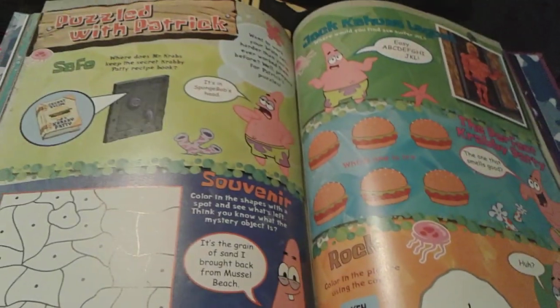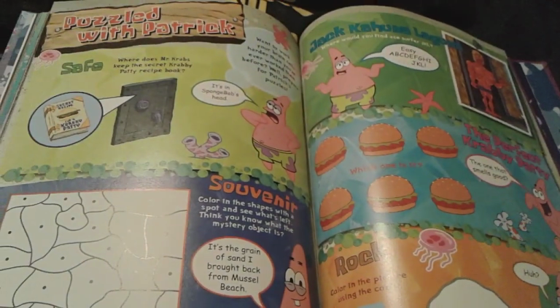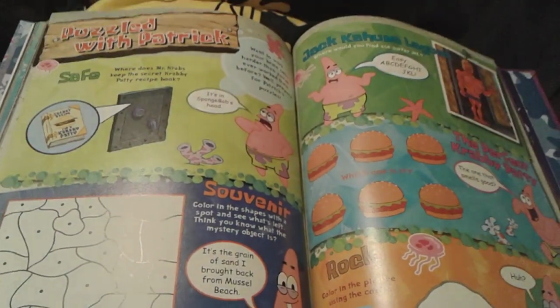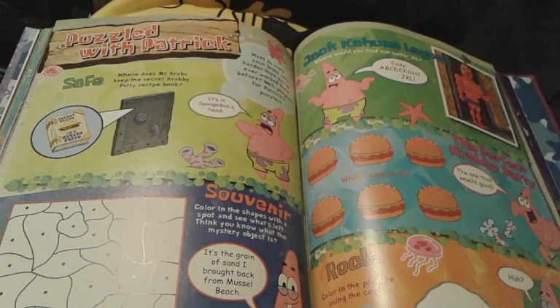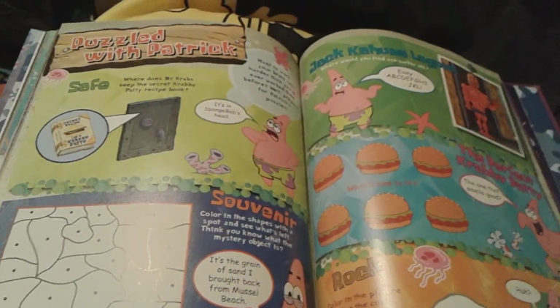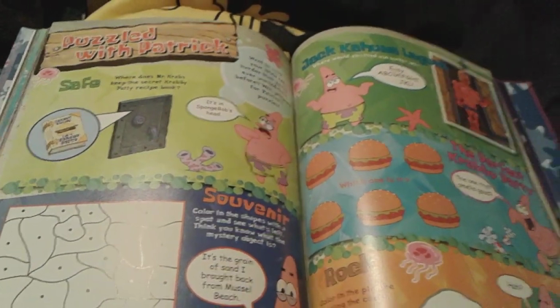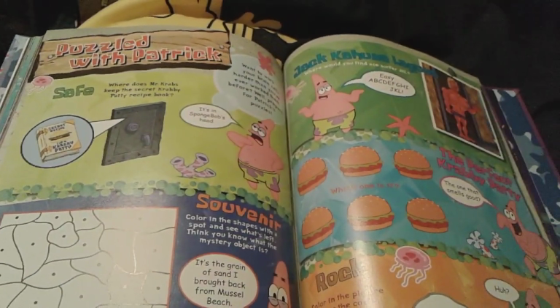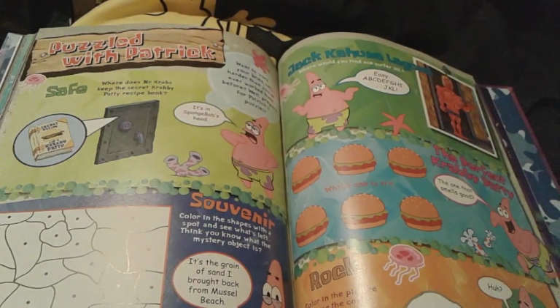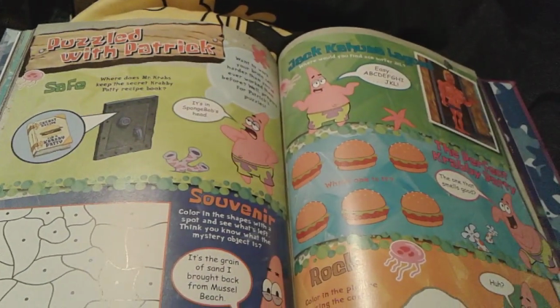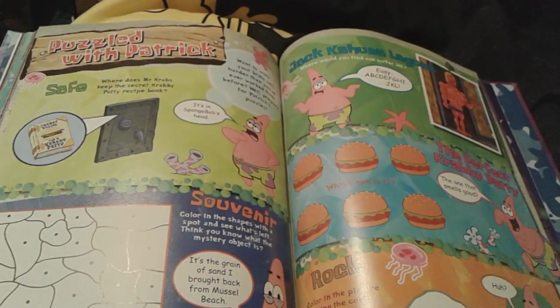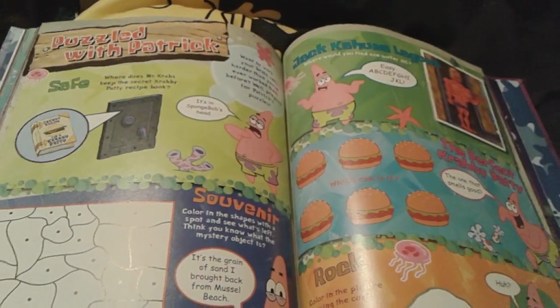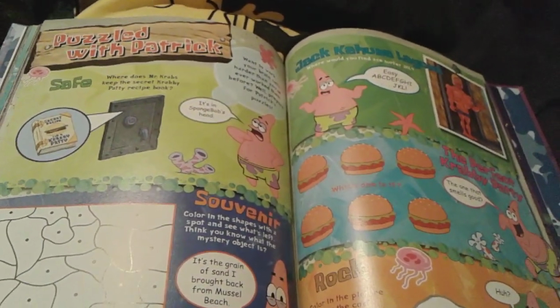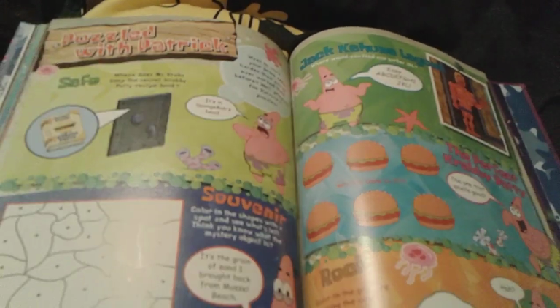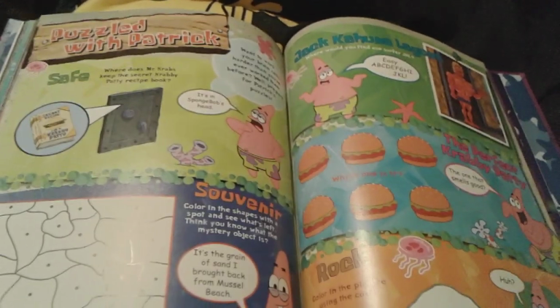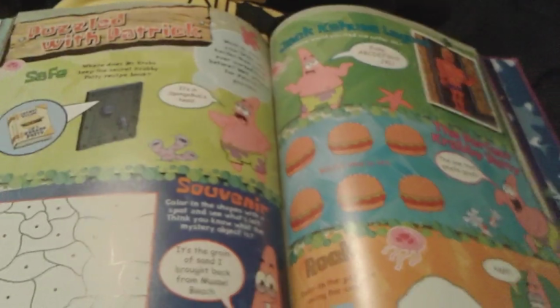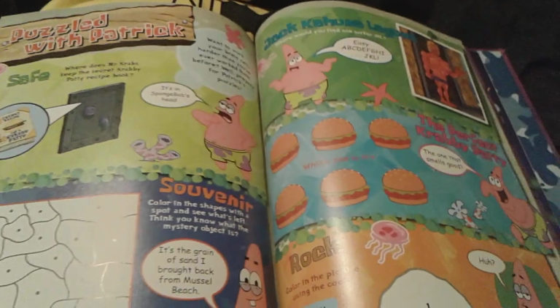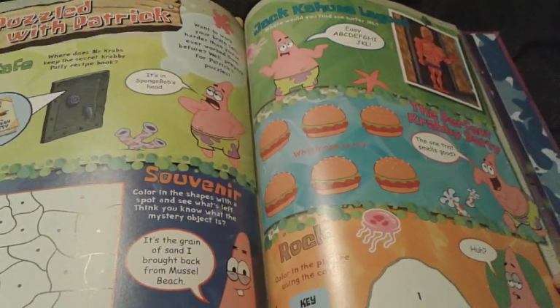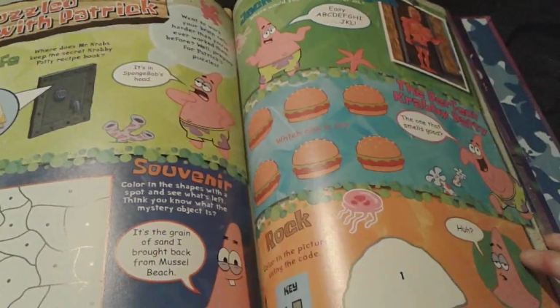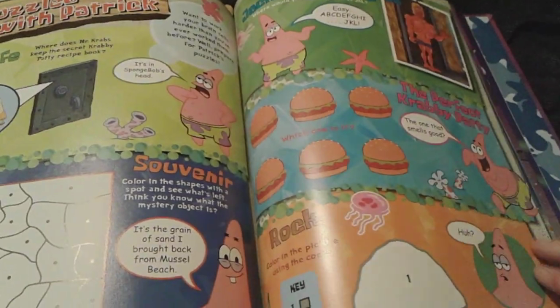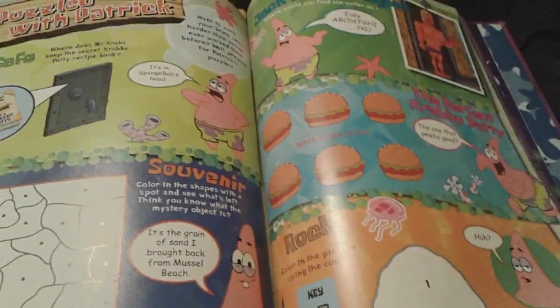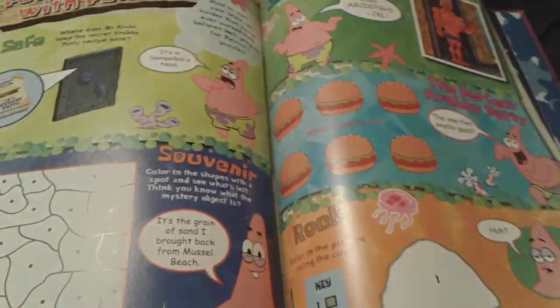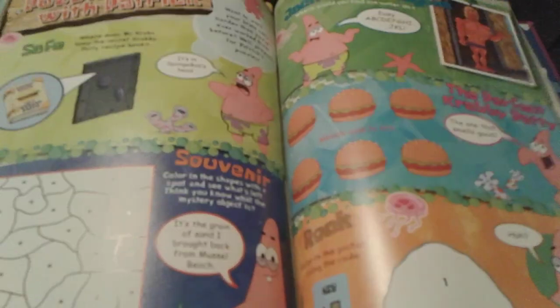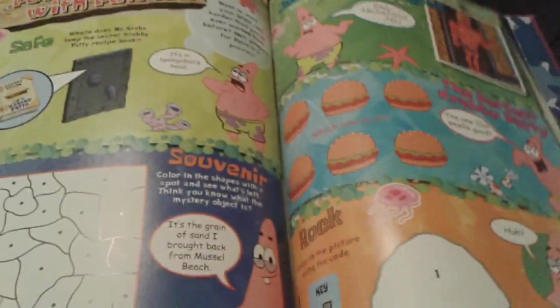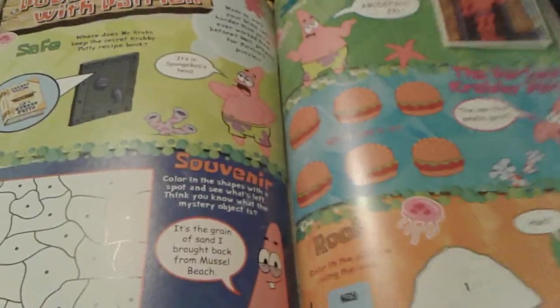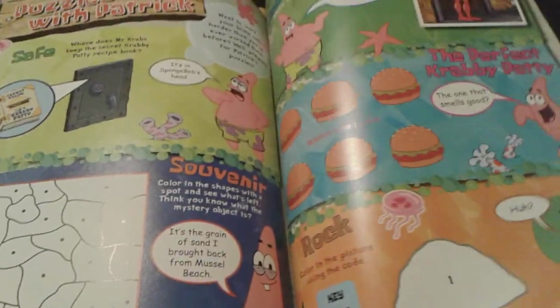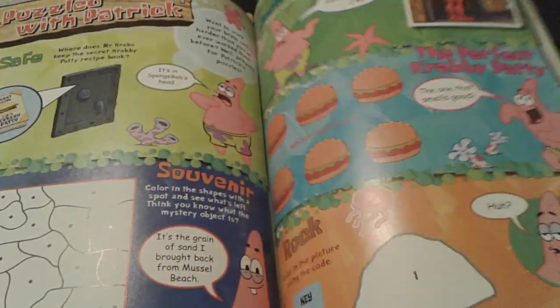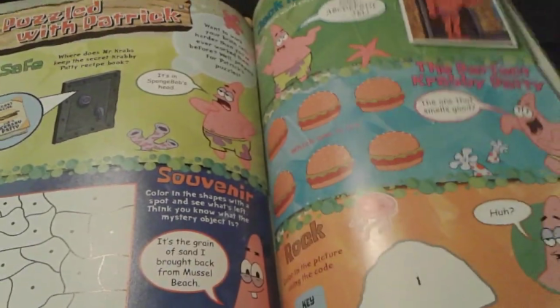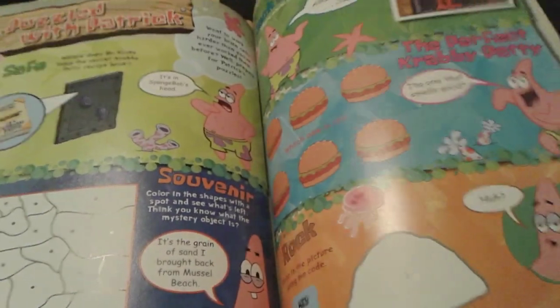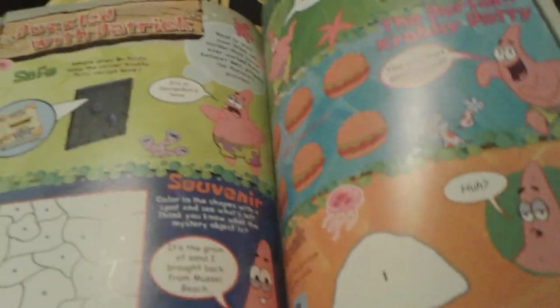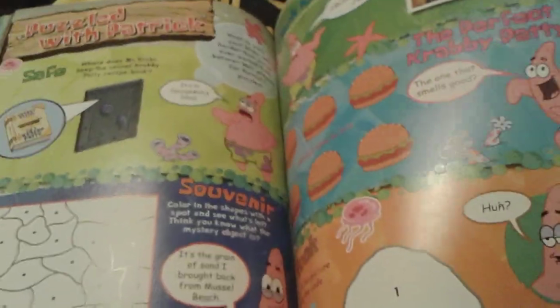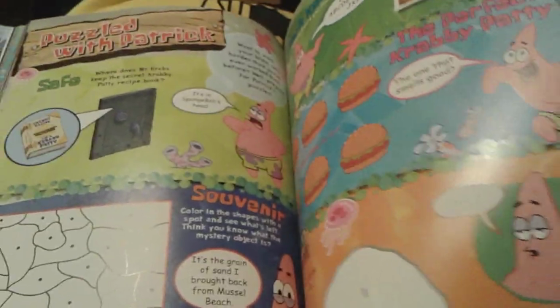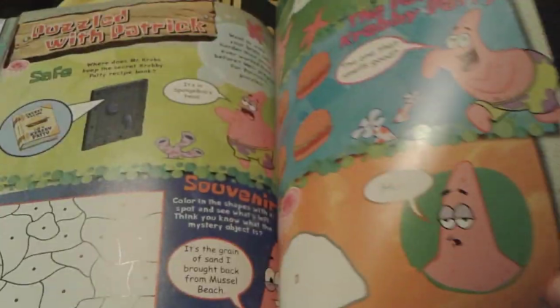And then another fun puzzle with Patrick right here. I love puzzles with Patrick — it's actually really cool.